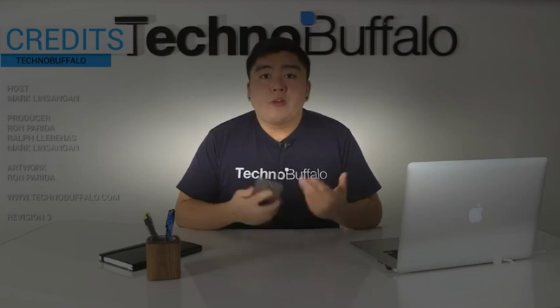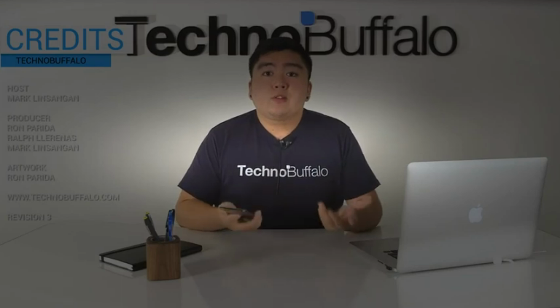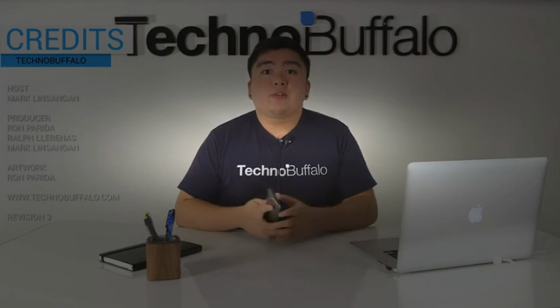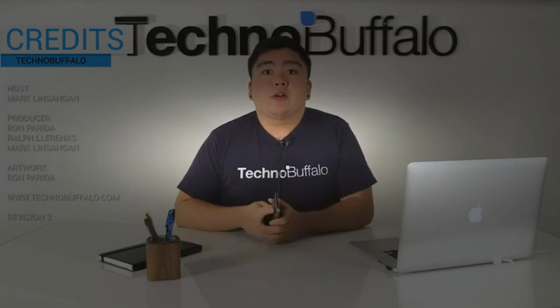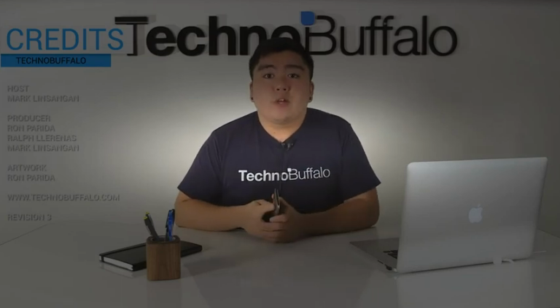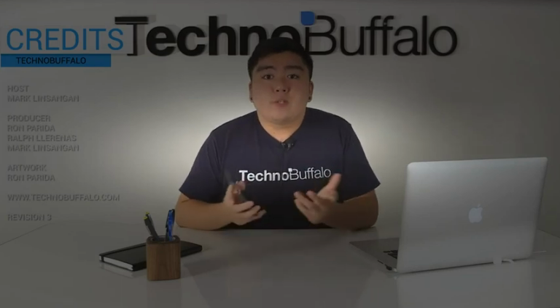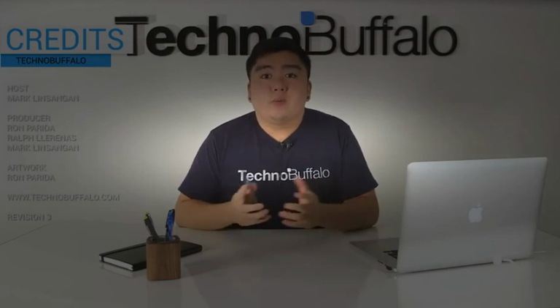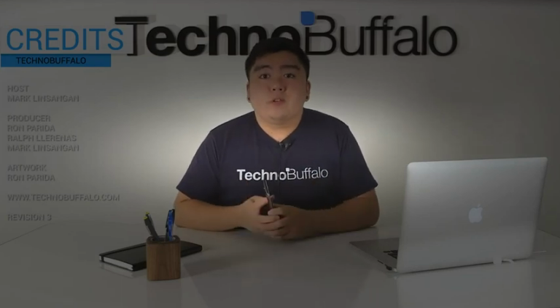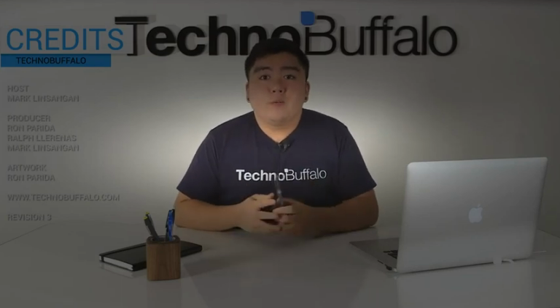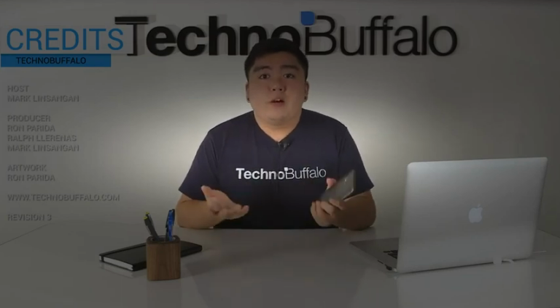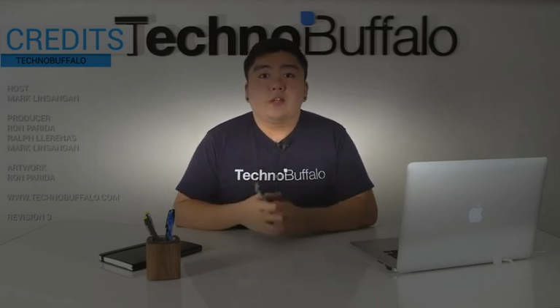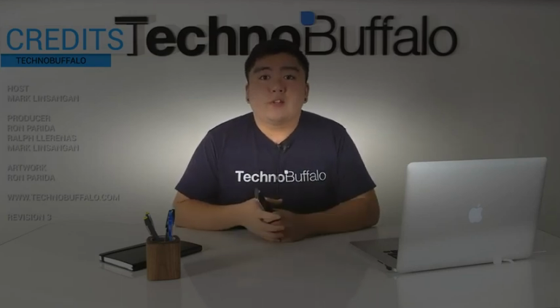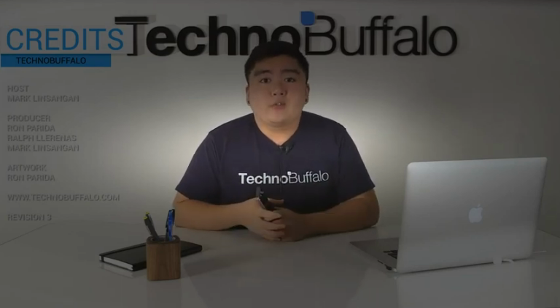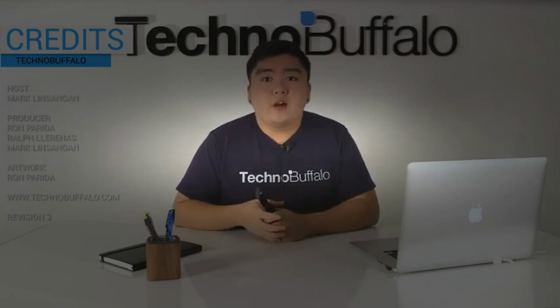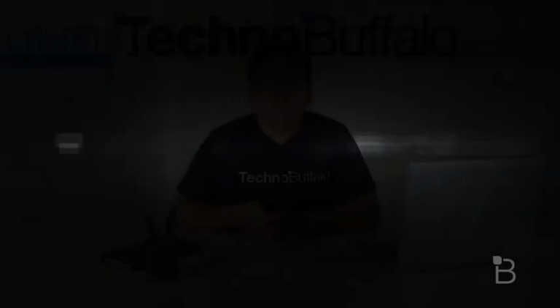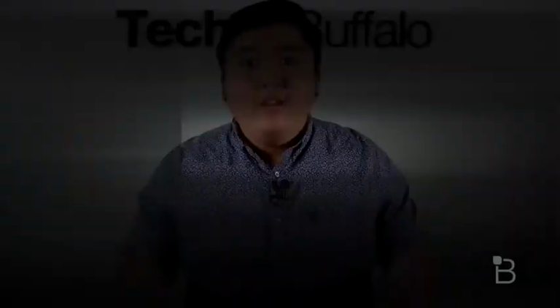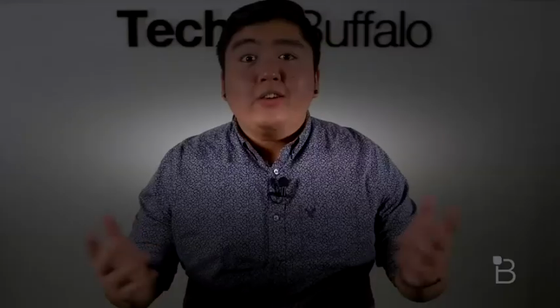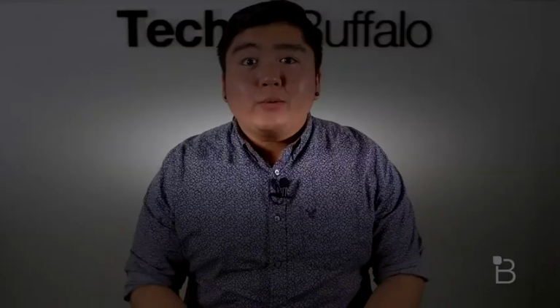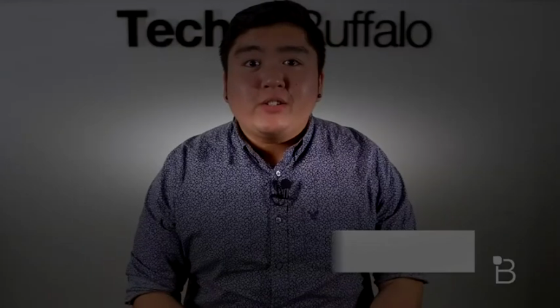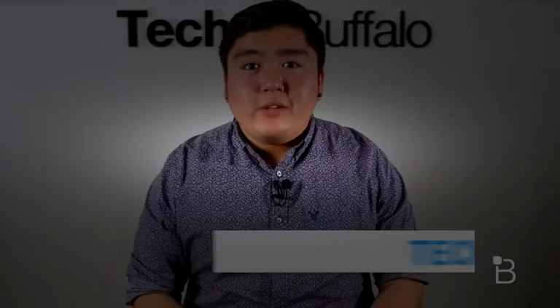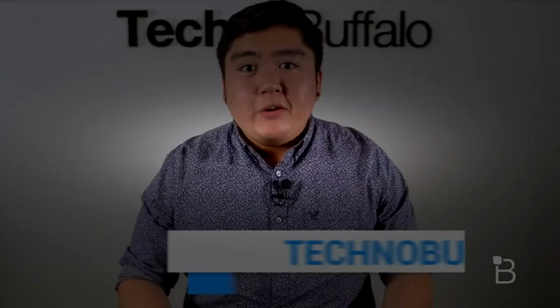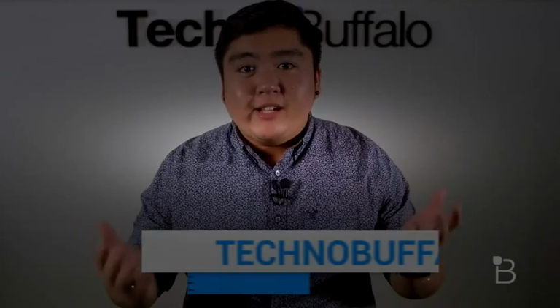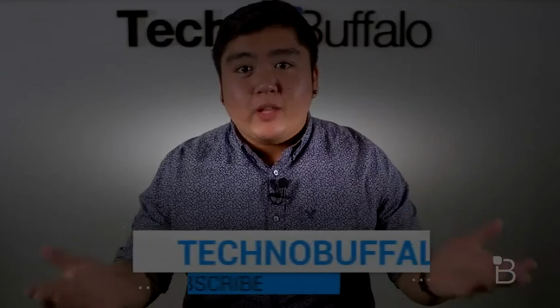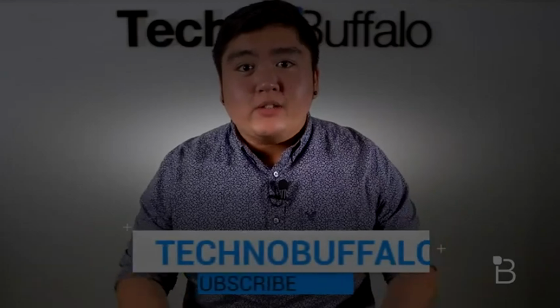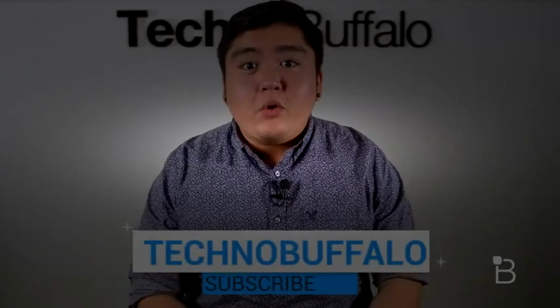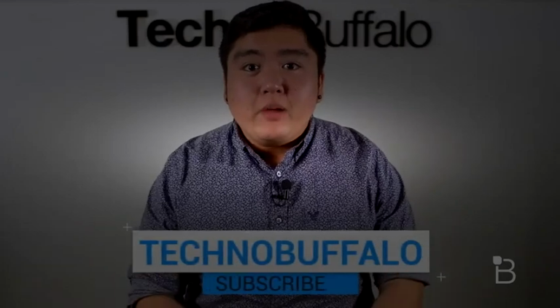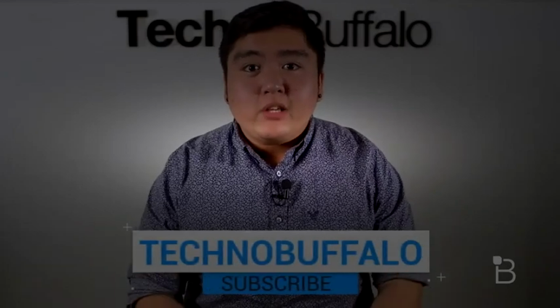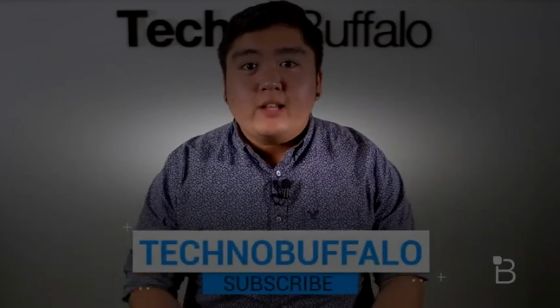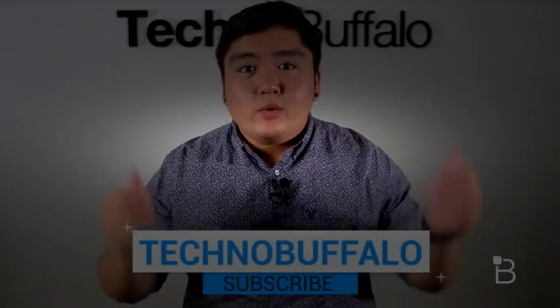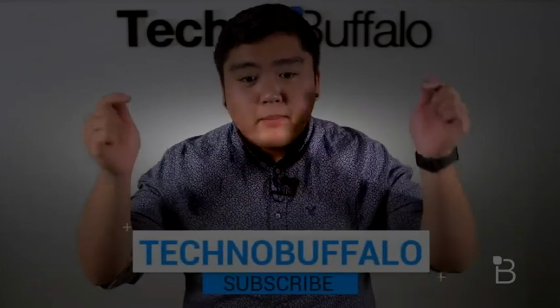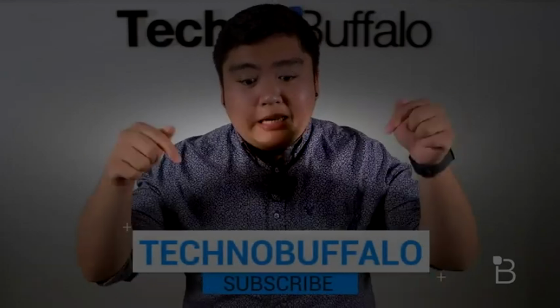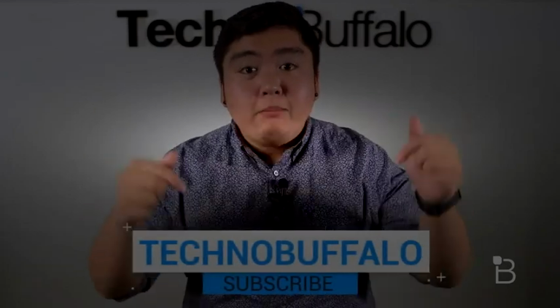And as always, I'm Mark Lensekin from TechnoBuffalo. I'll see you guys in the next video. Thank you guys for watching, and if you'd like to see more, make sure to hit that subscribe button down below.